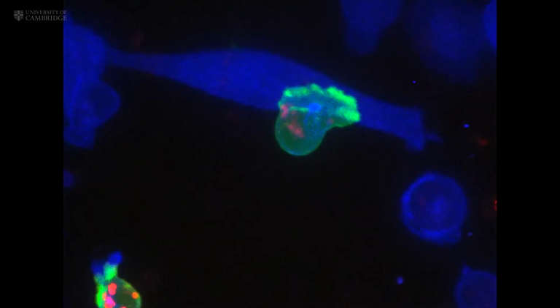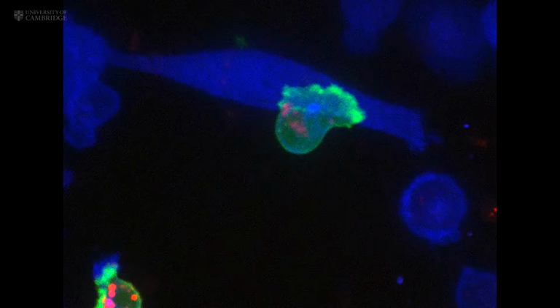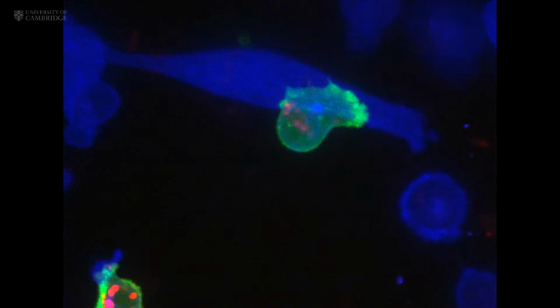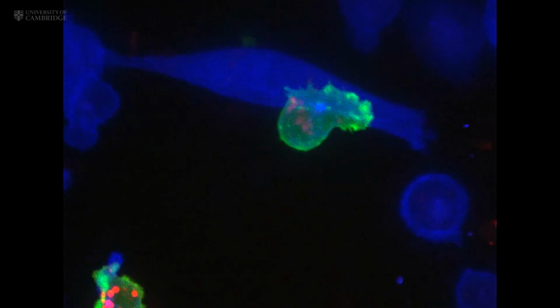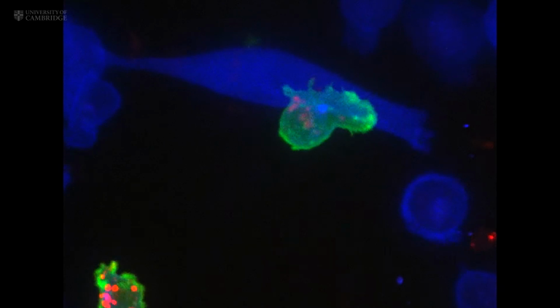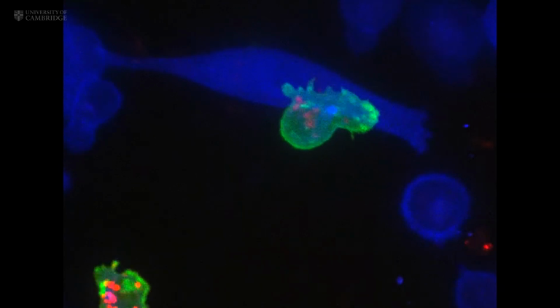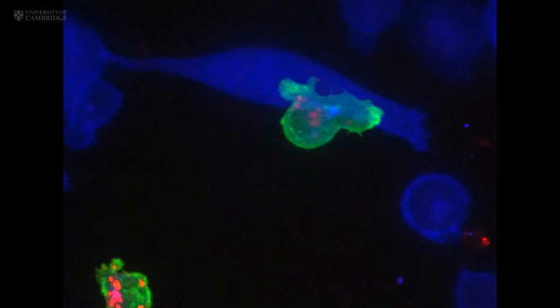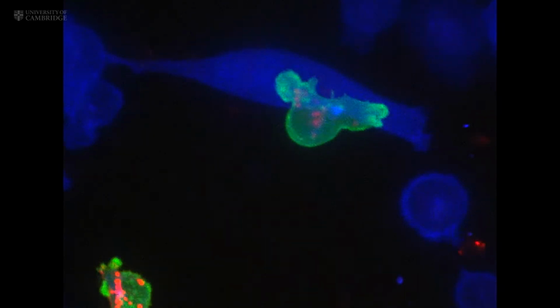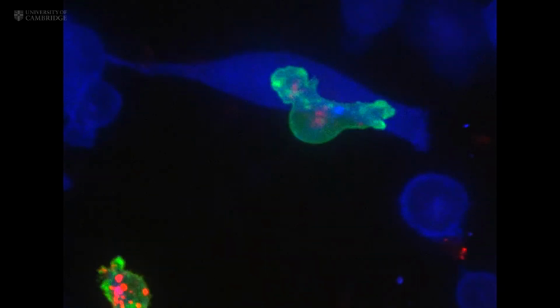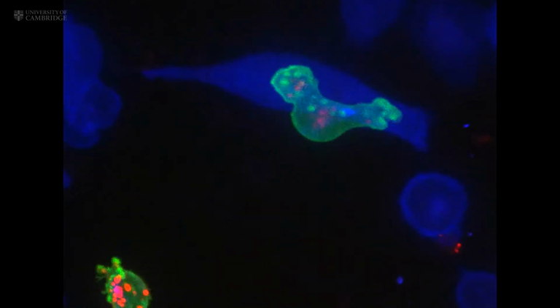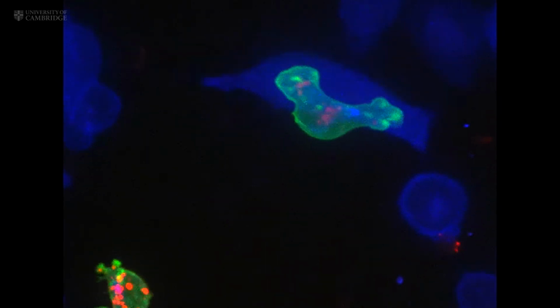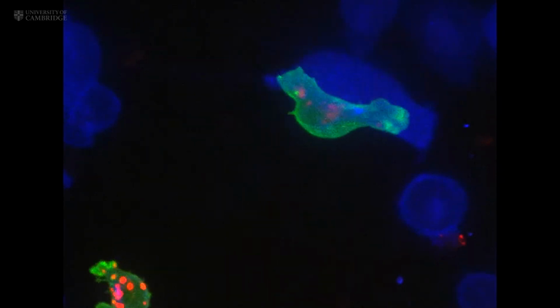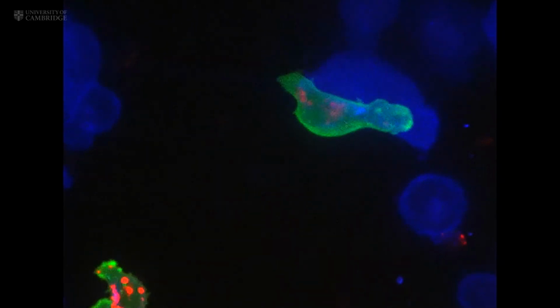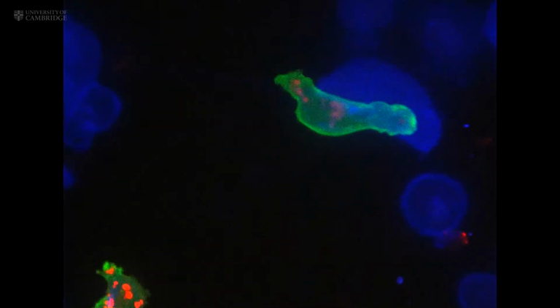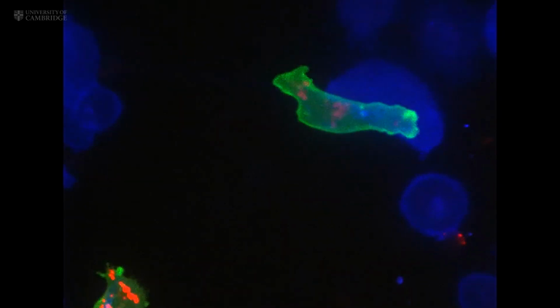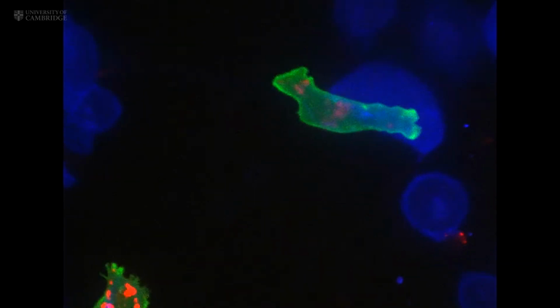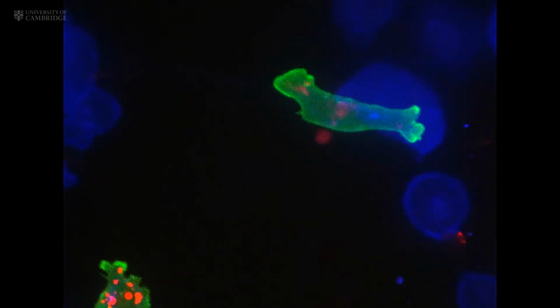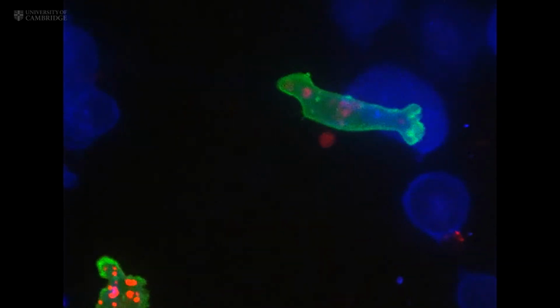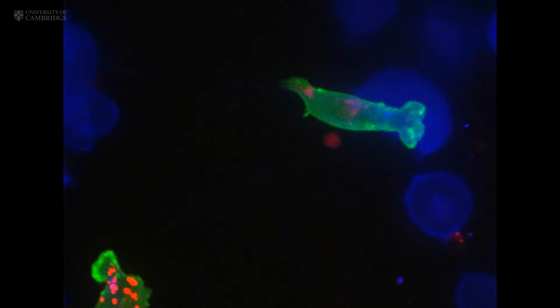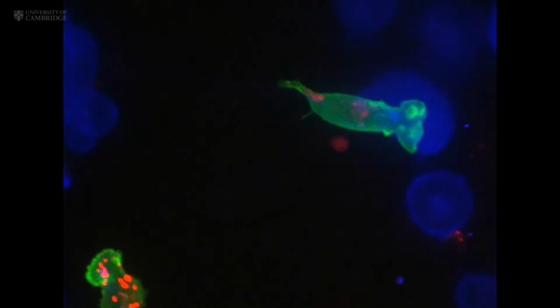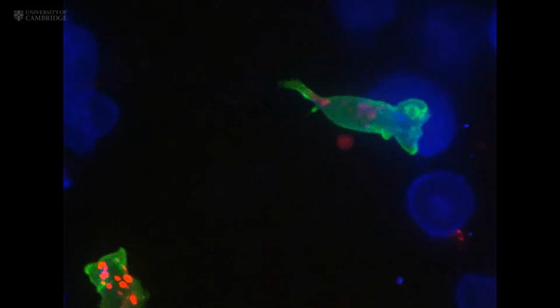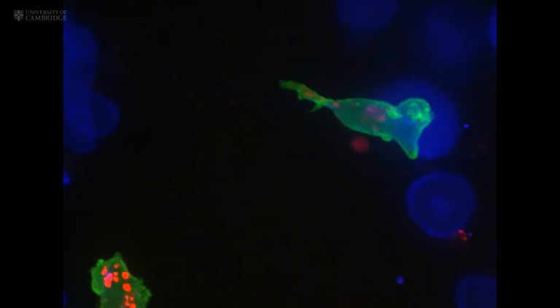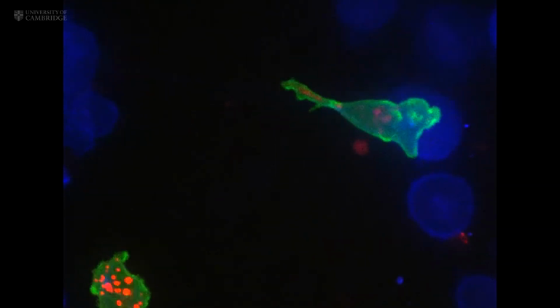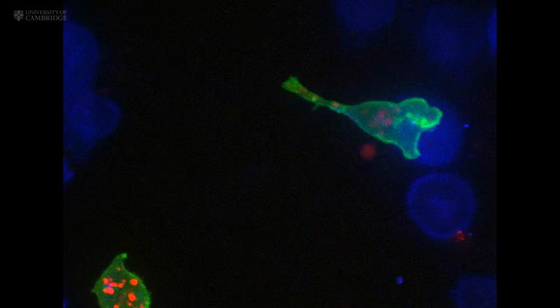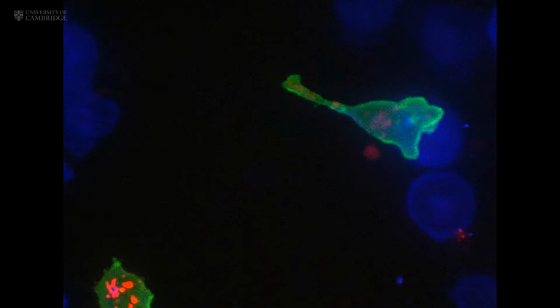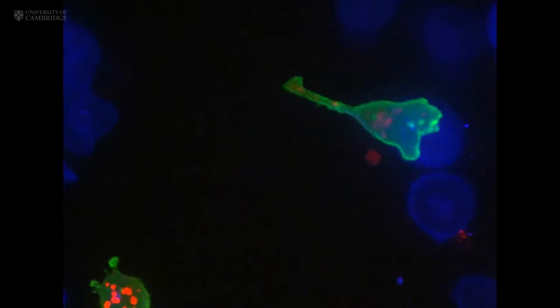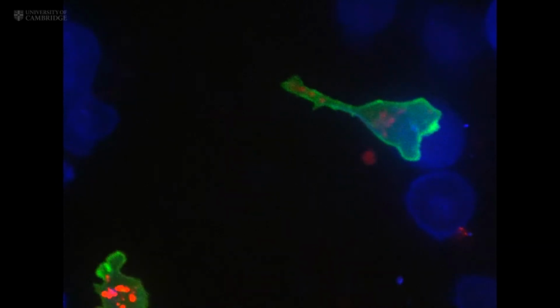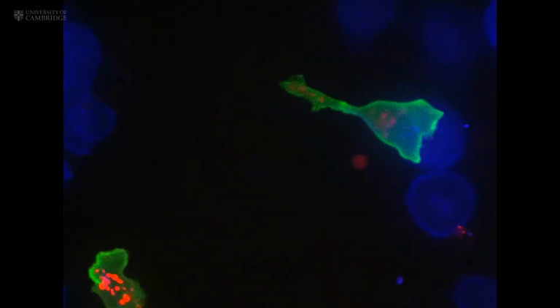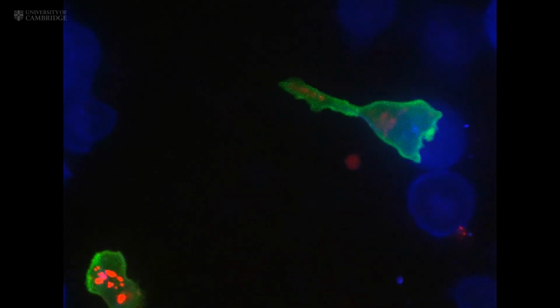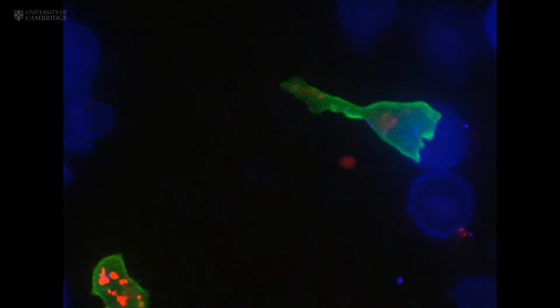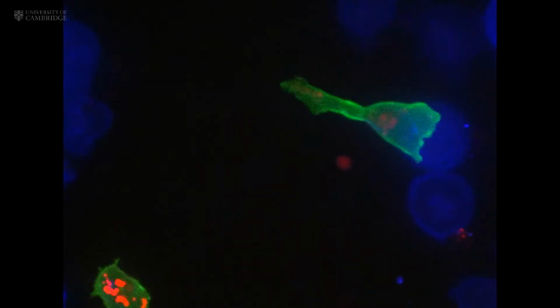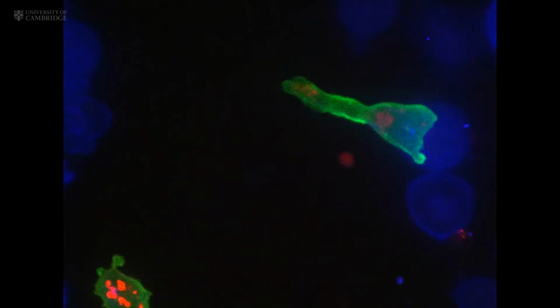The fate of the cancer cell is sealed. The T cell then moves on, hungry to find another victim.